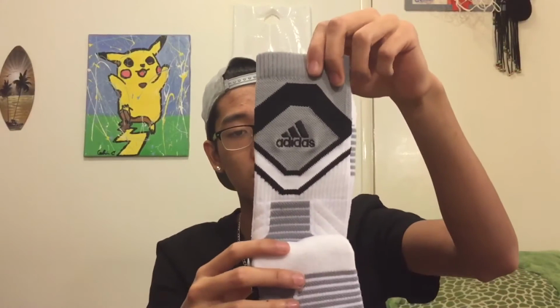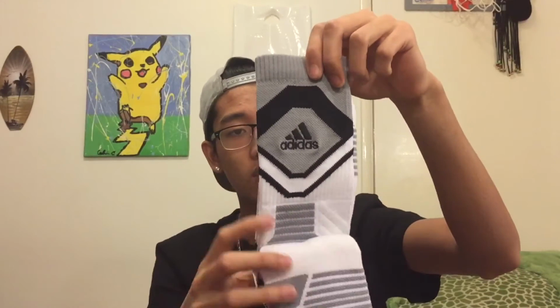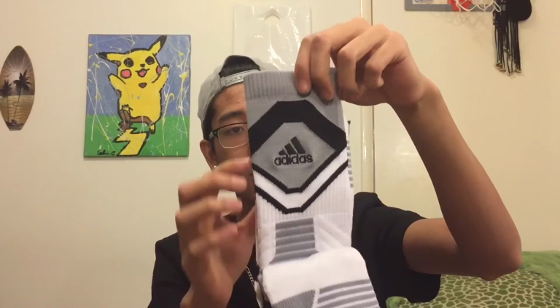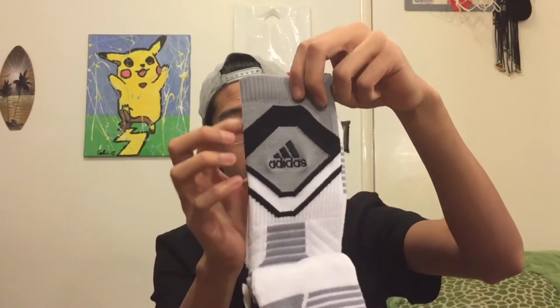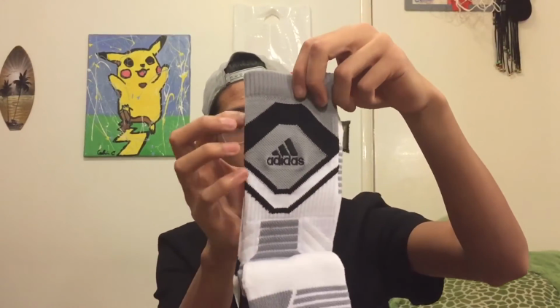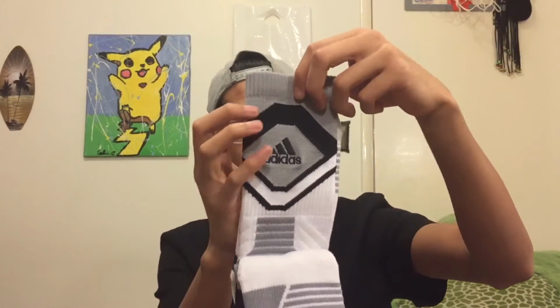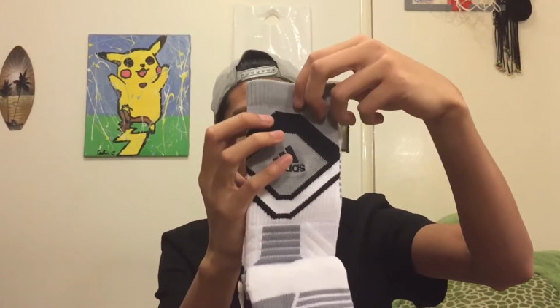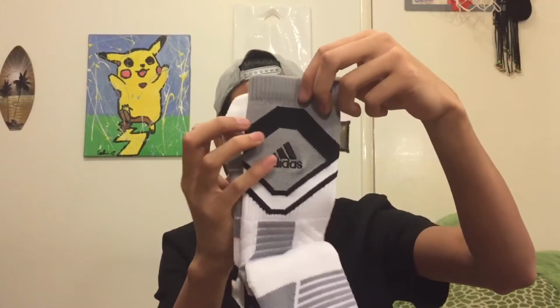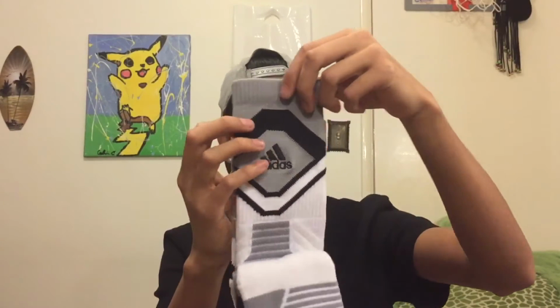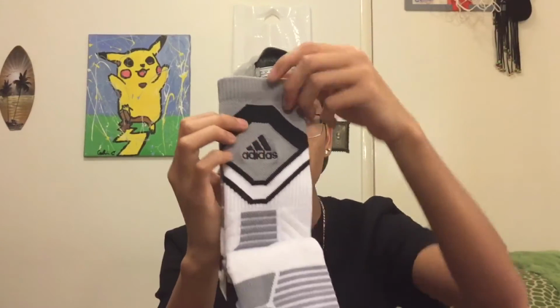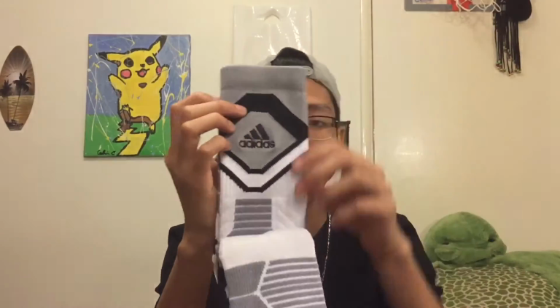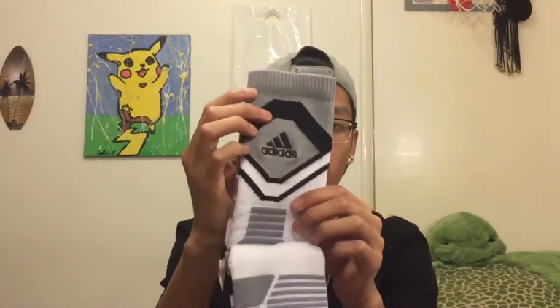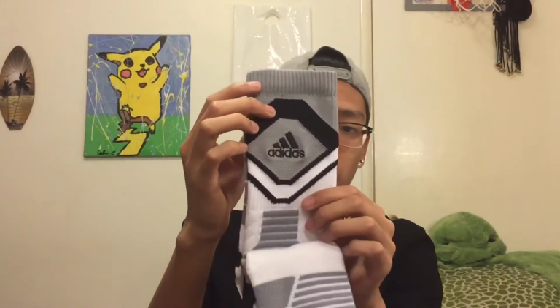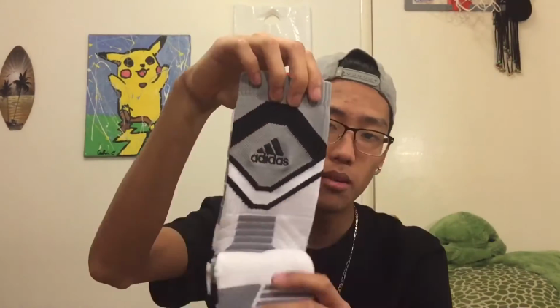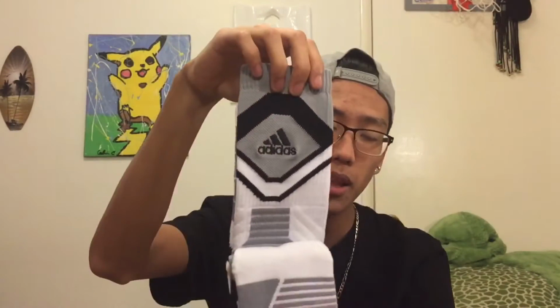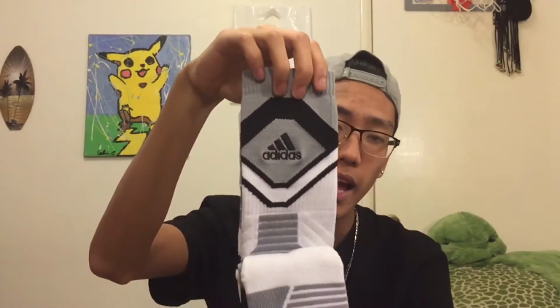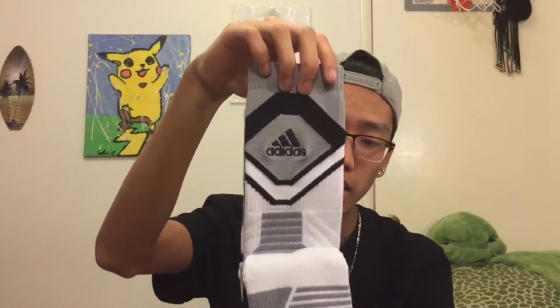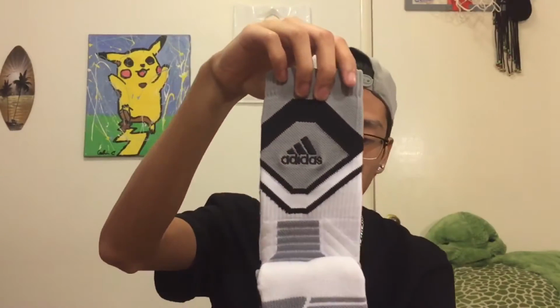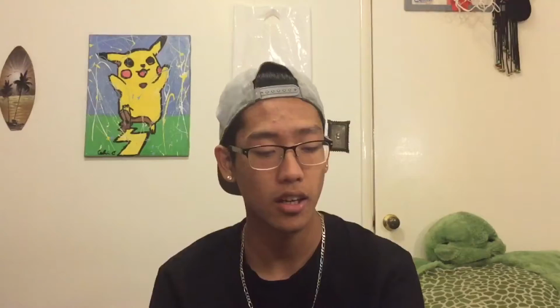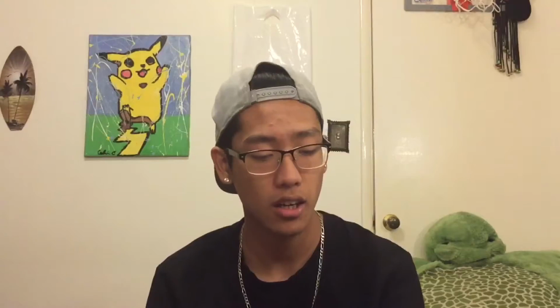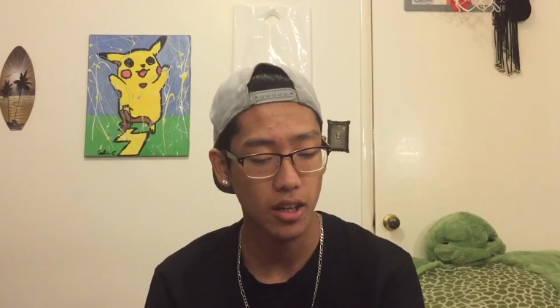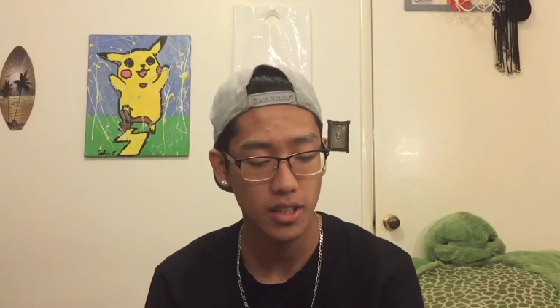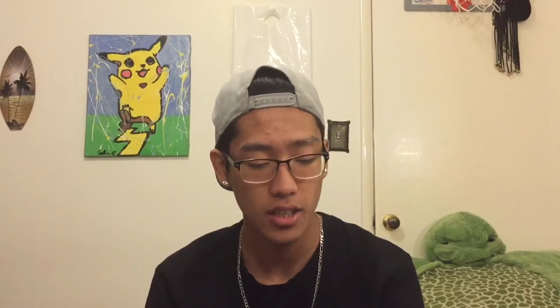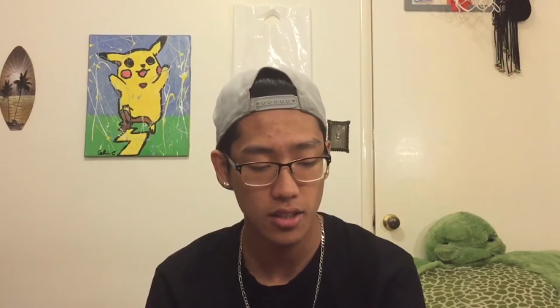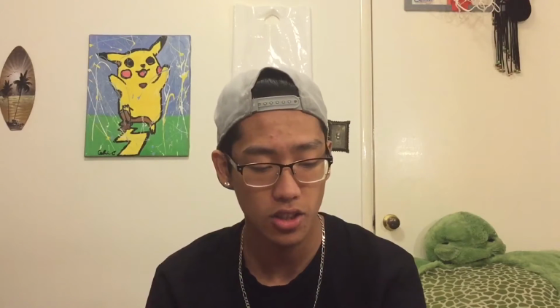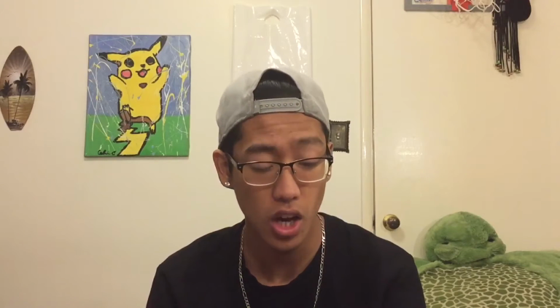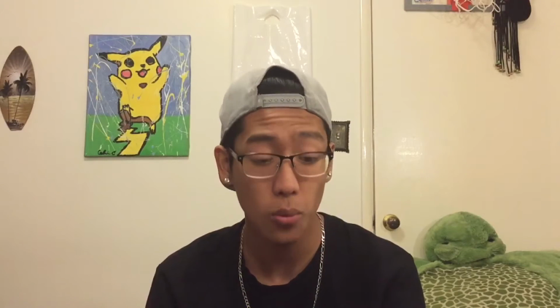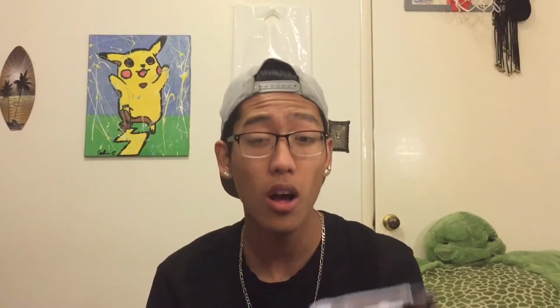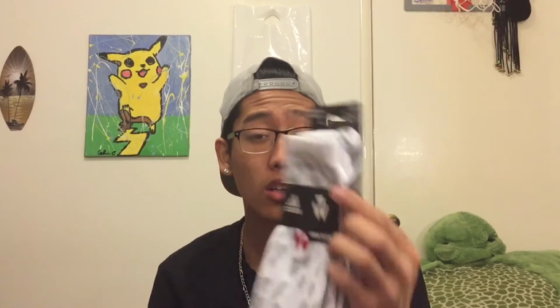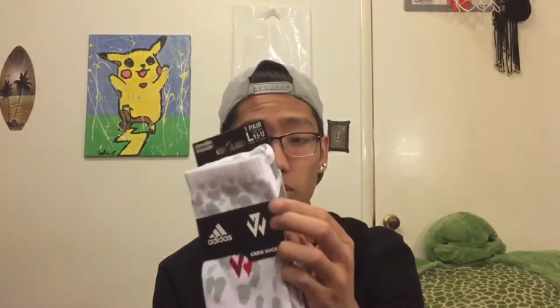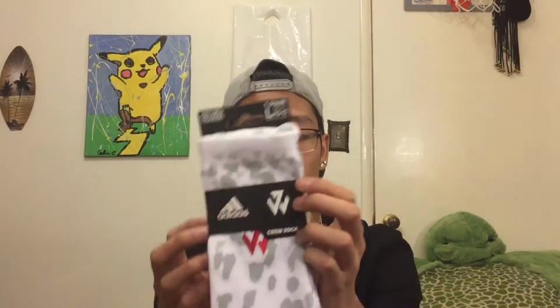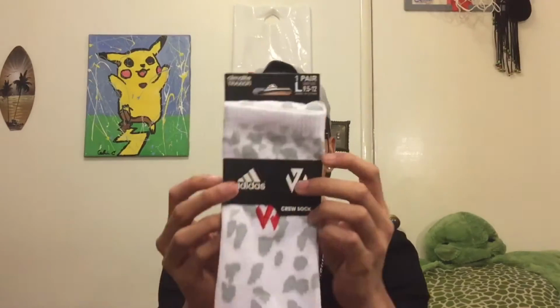This one's pretty basic — it just has gray, white, and black. The other pair is the Adidas John Wall crew sock.